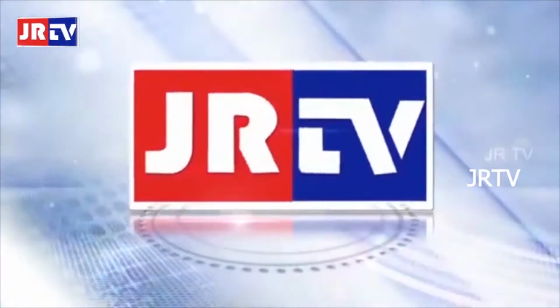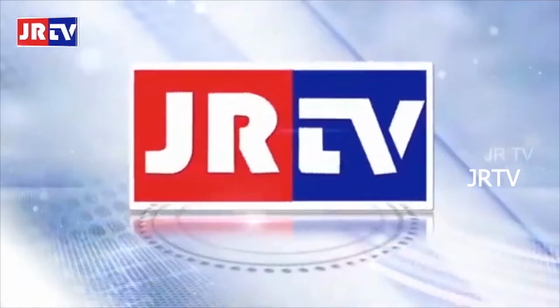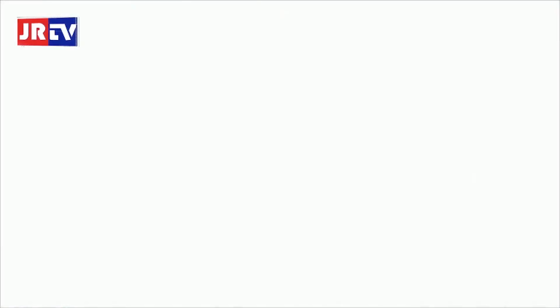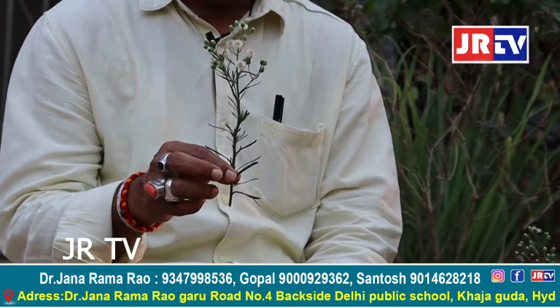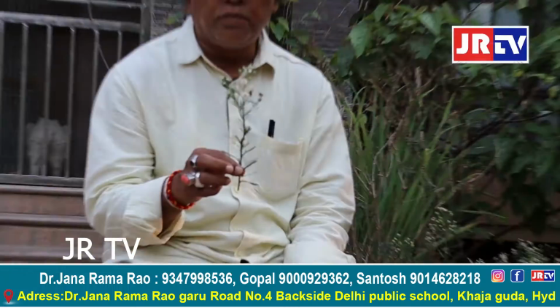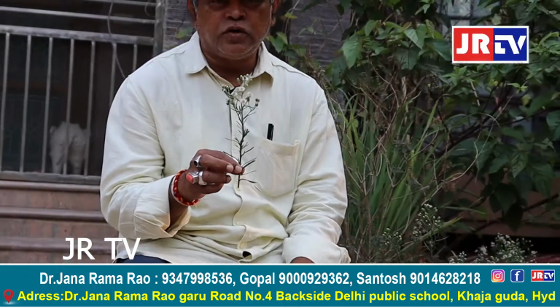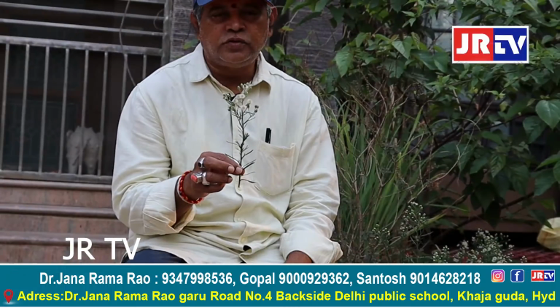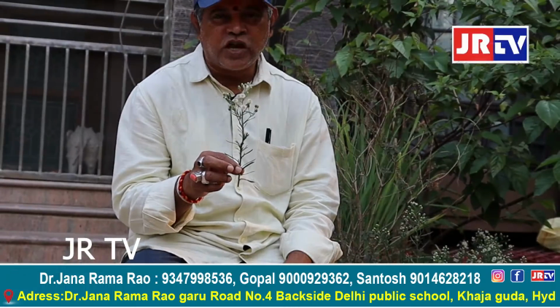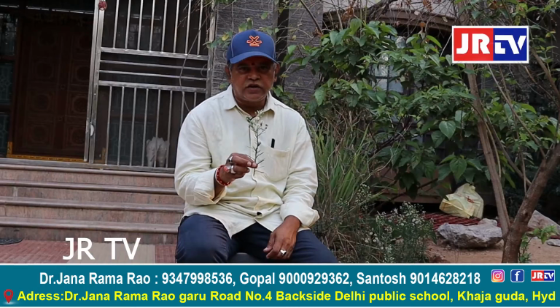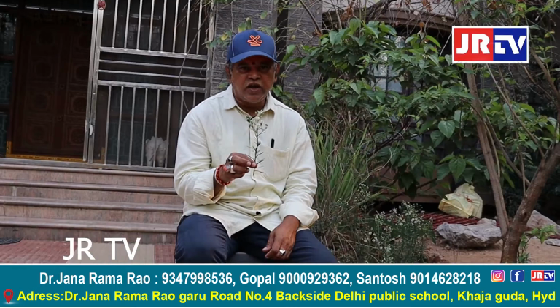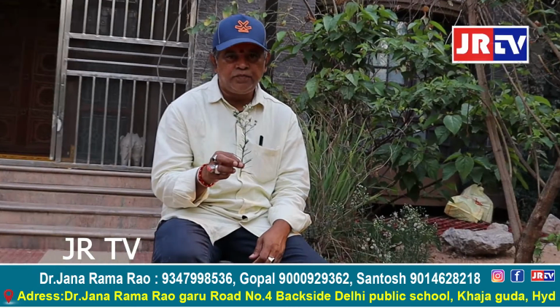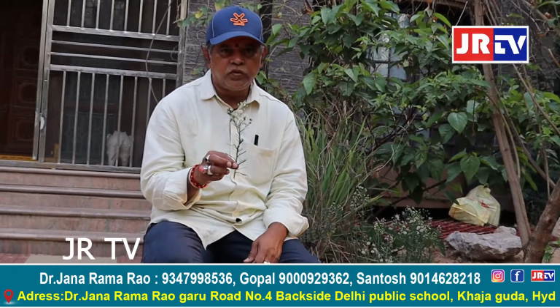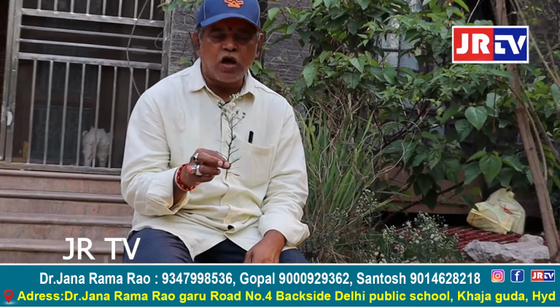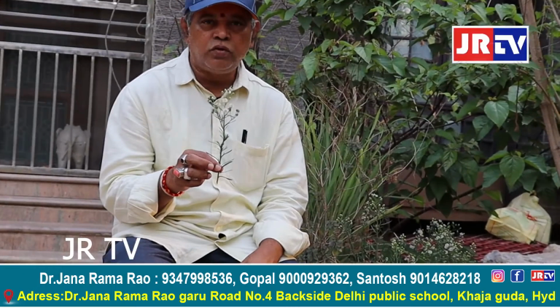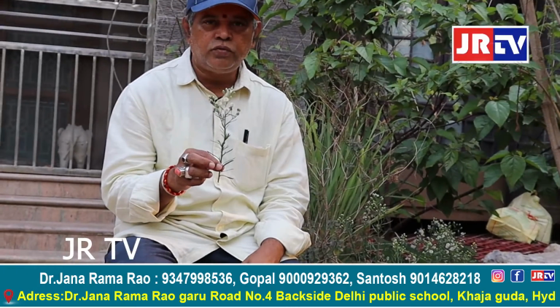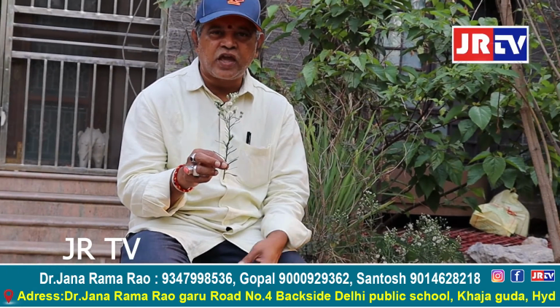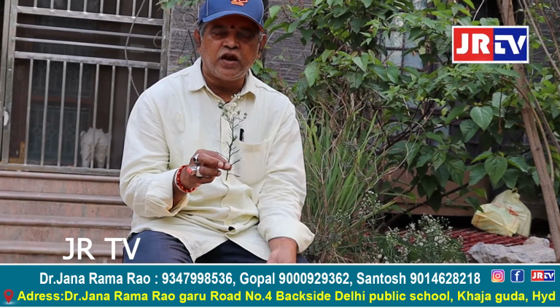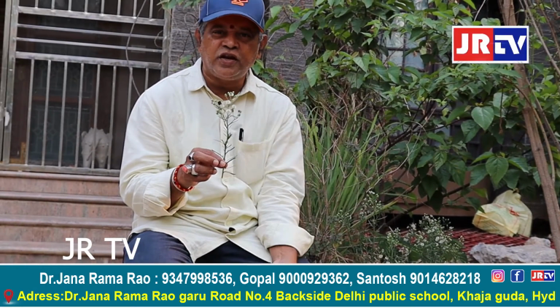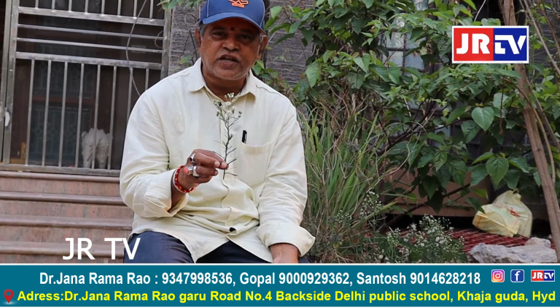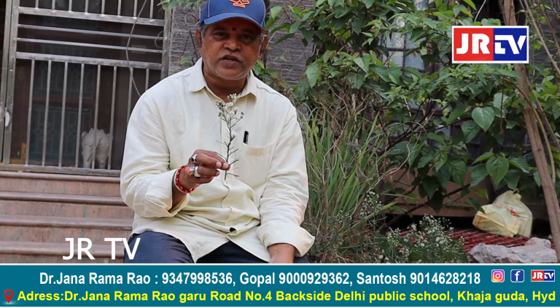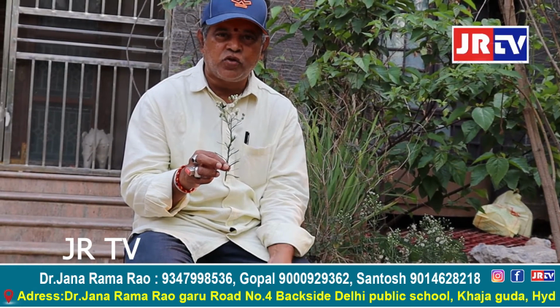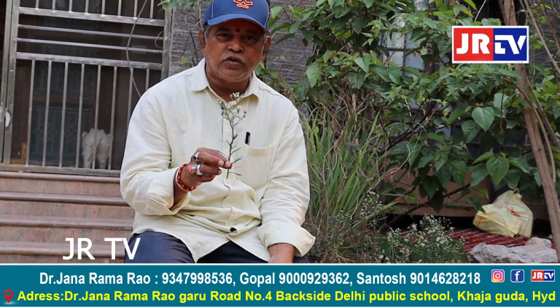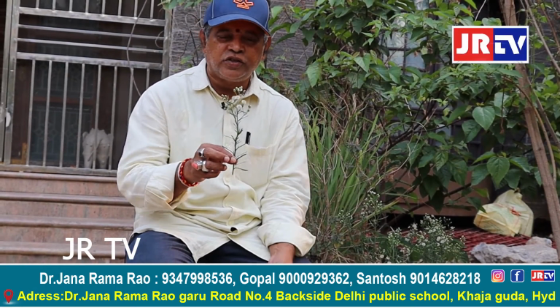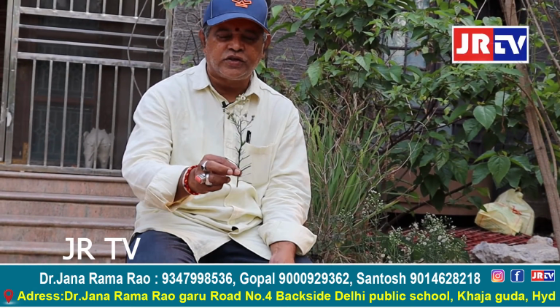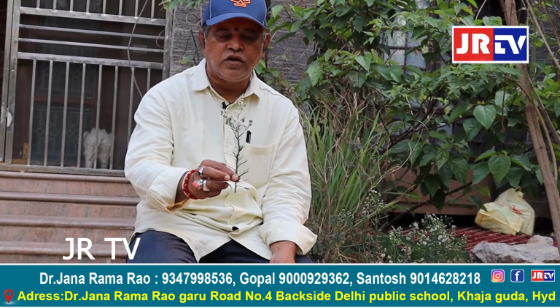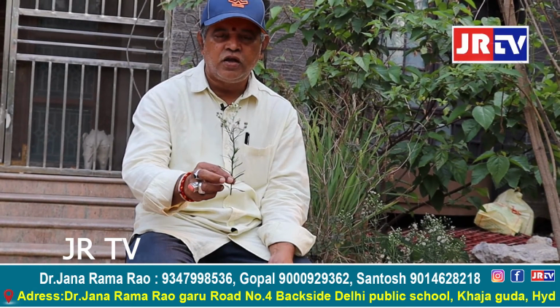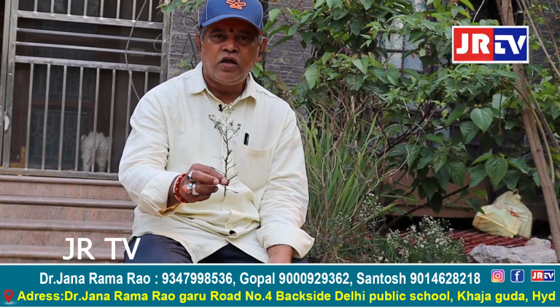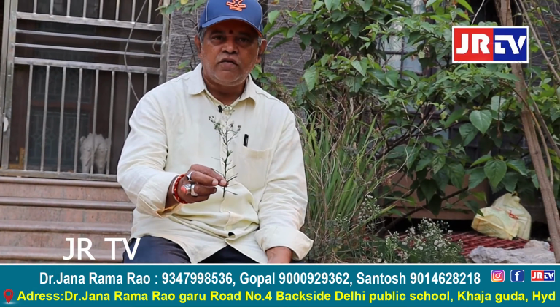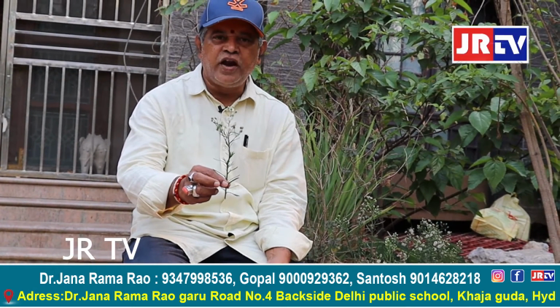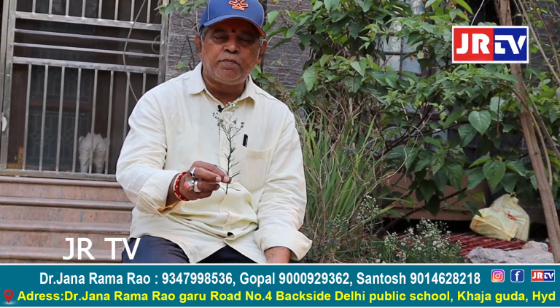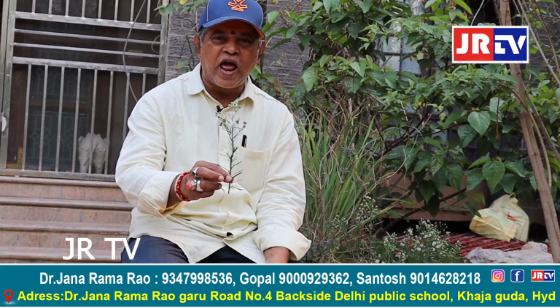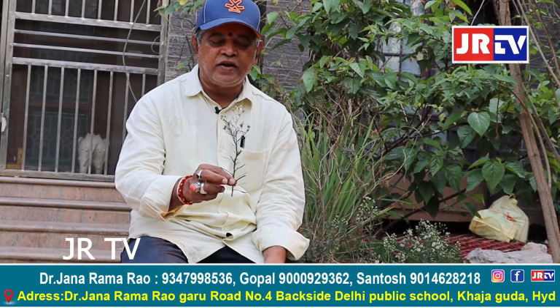Welcome to JRTV. Now we can discuss about this weed plant.